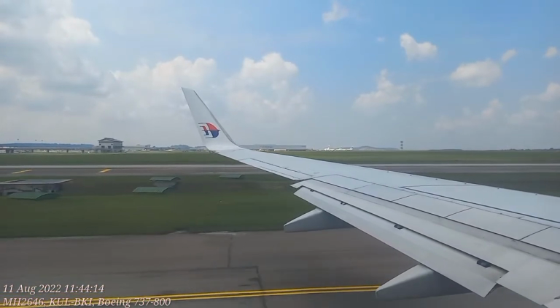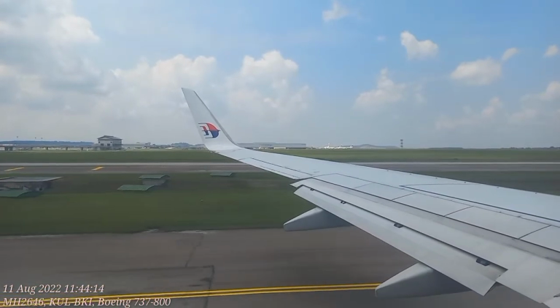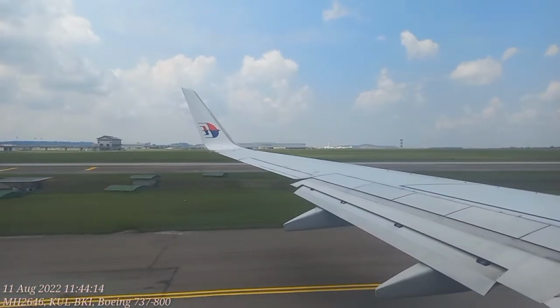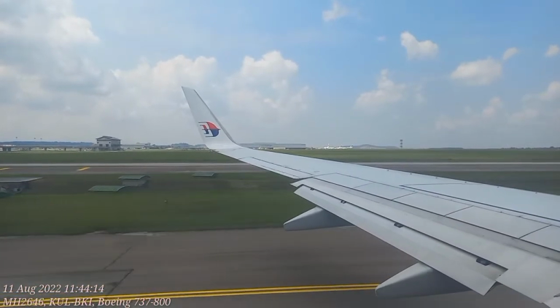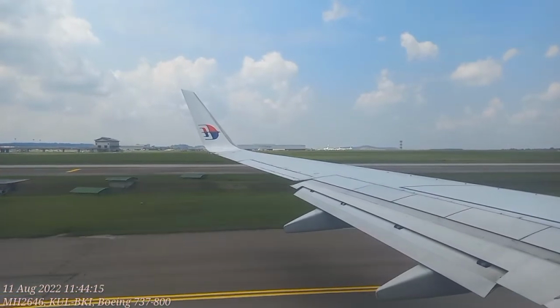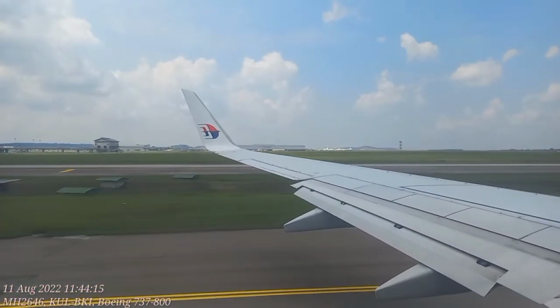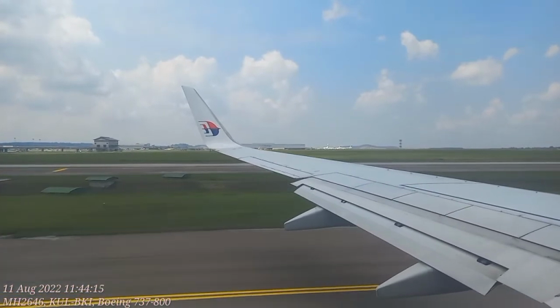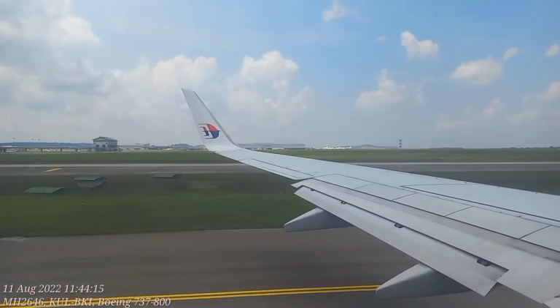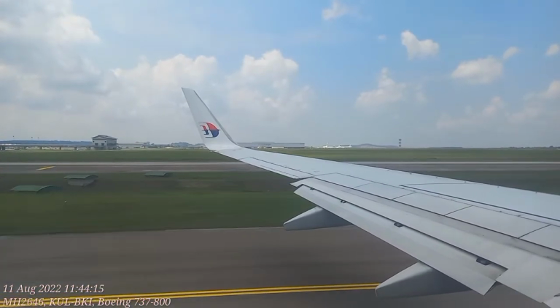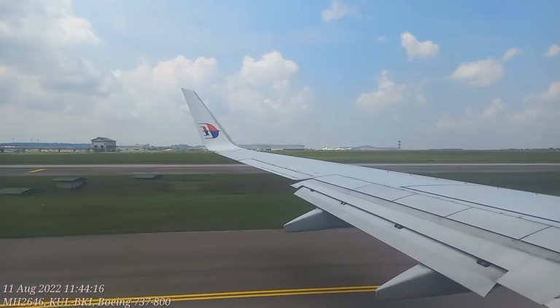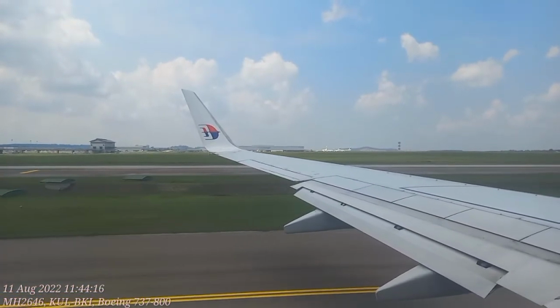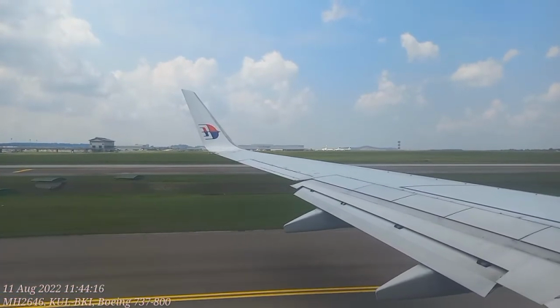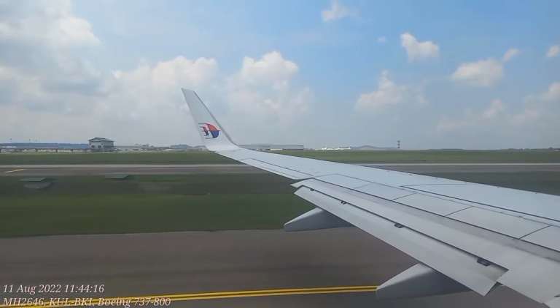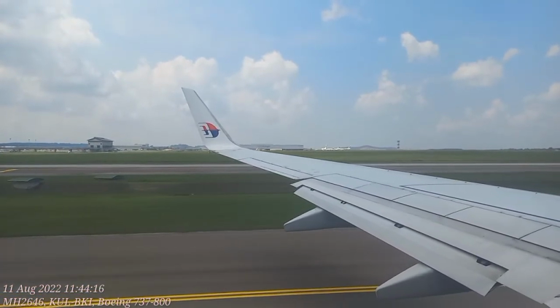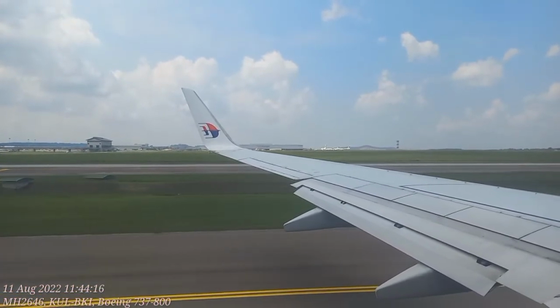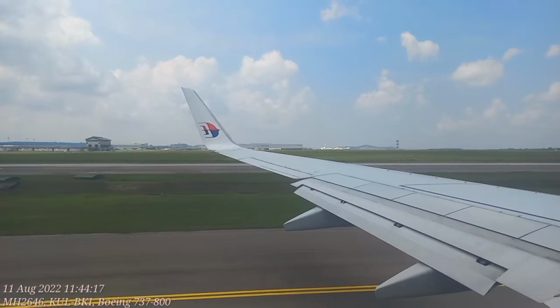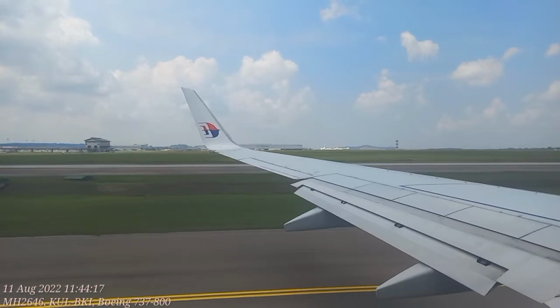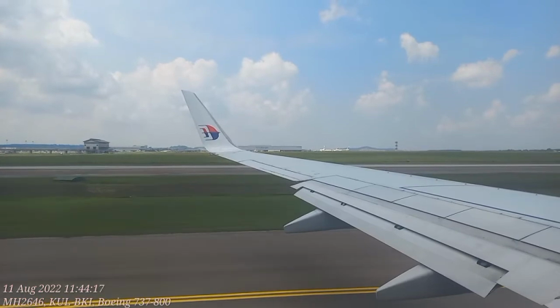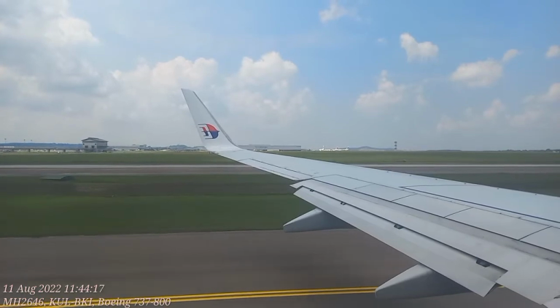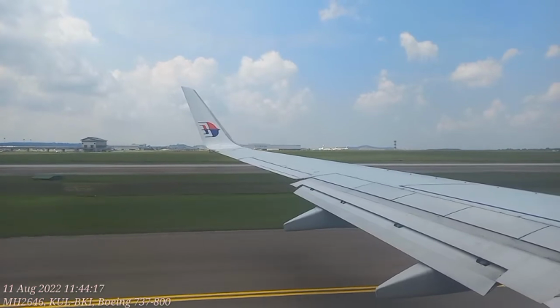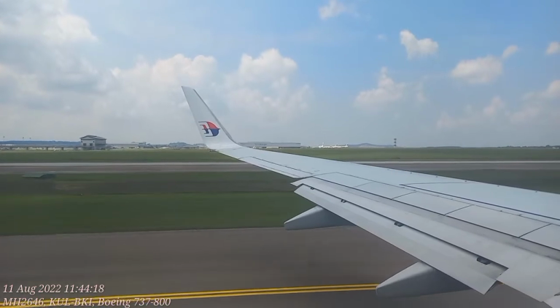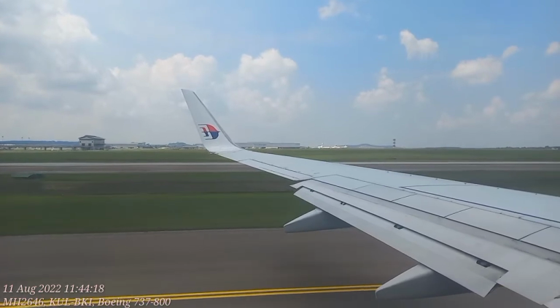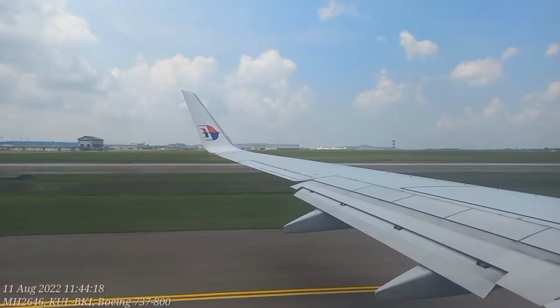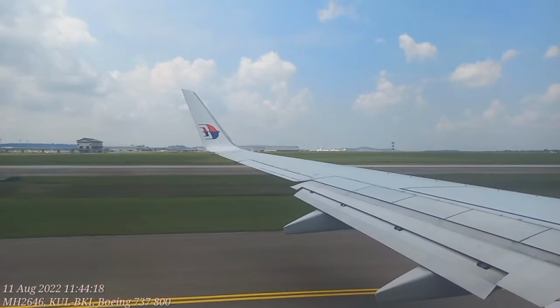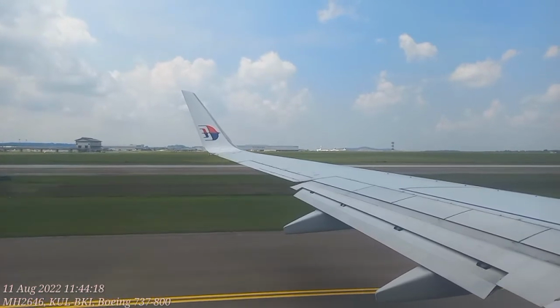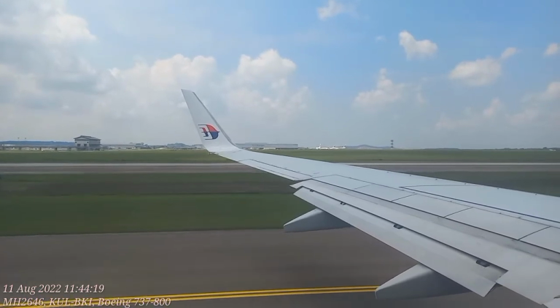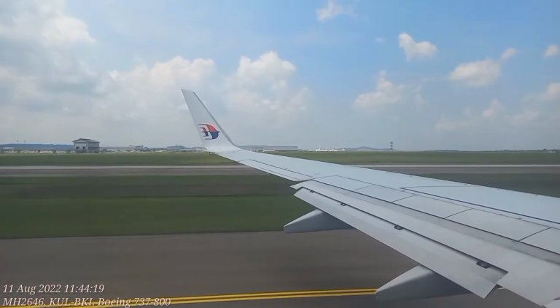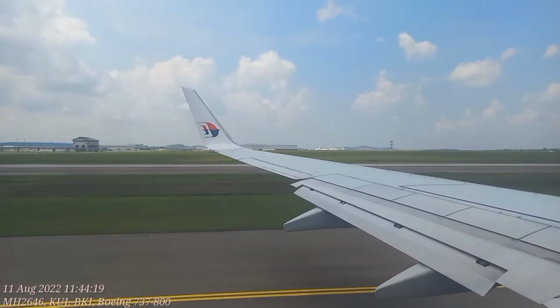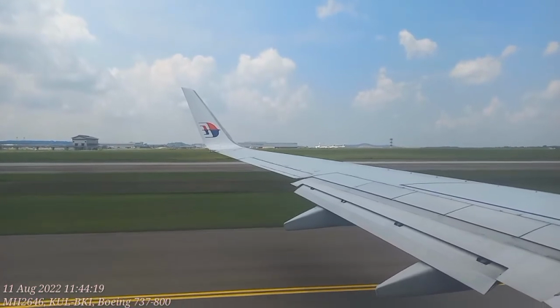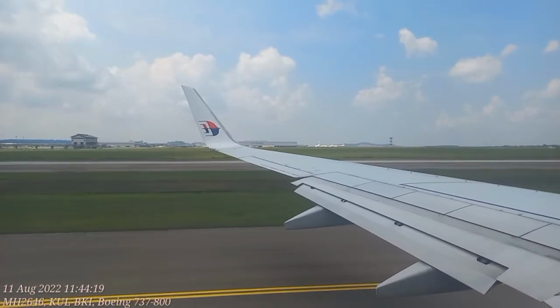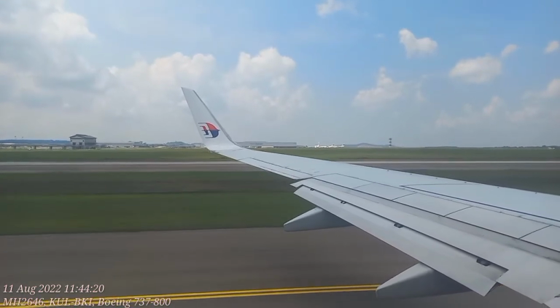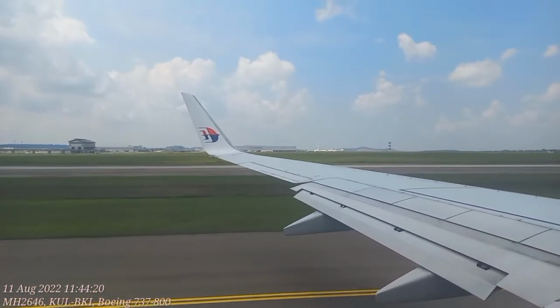In the event of a water landing, a life raft will be launched. Be seated as it separates from the aircraft.